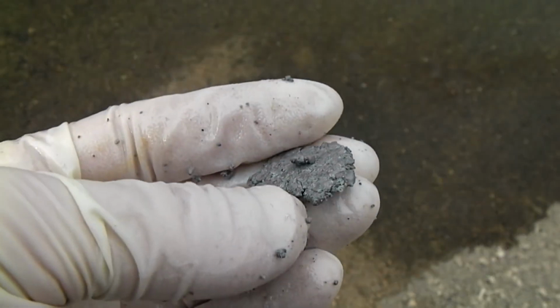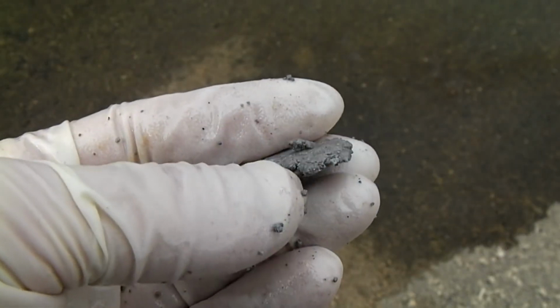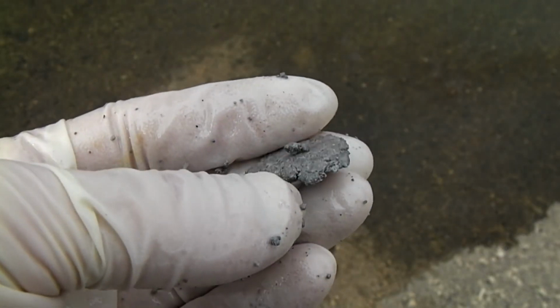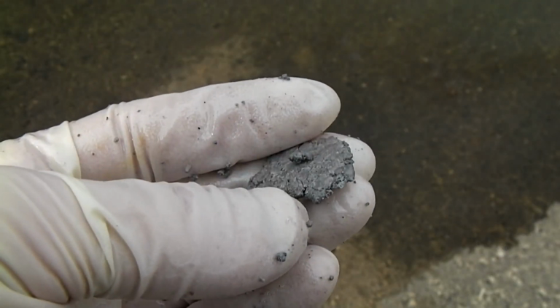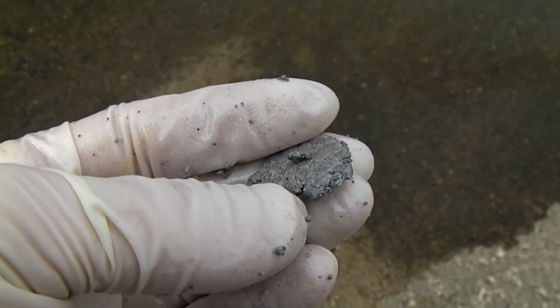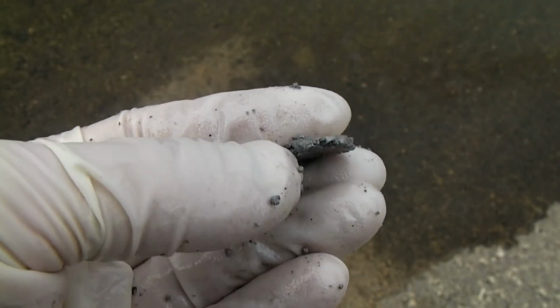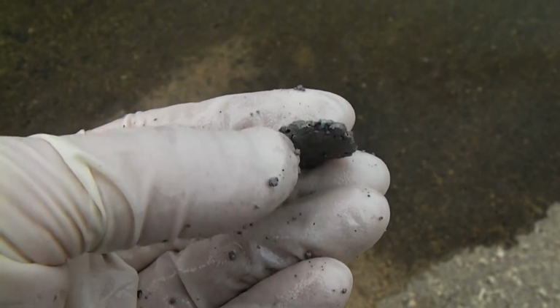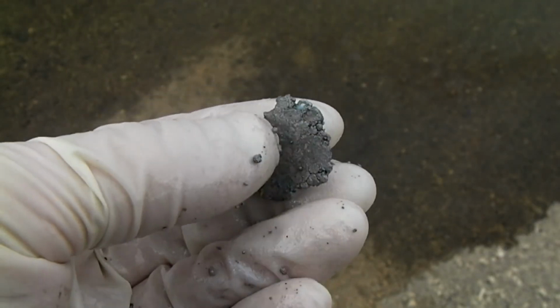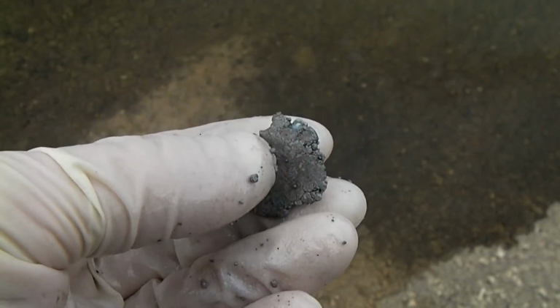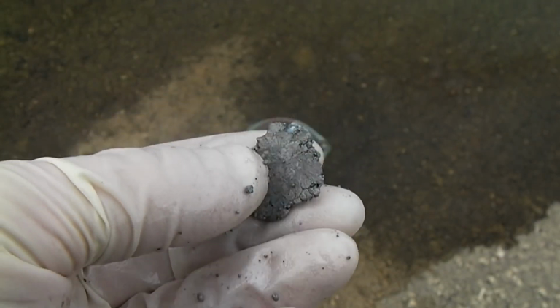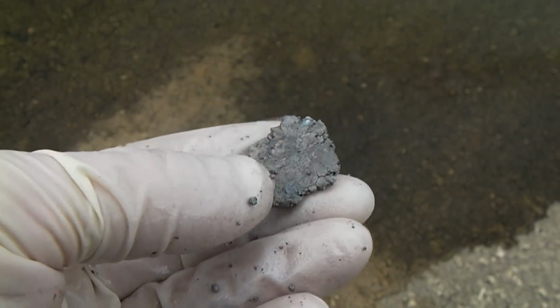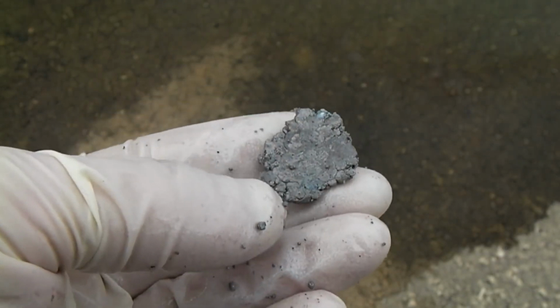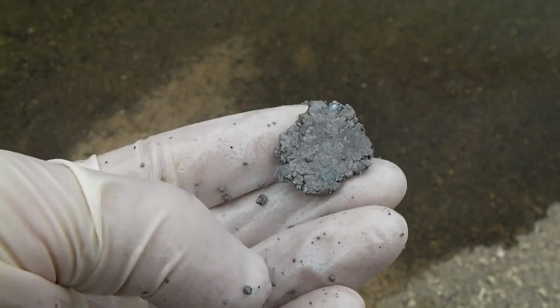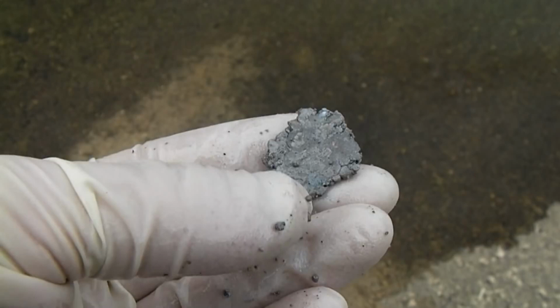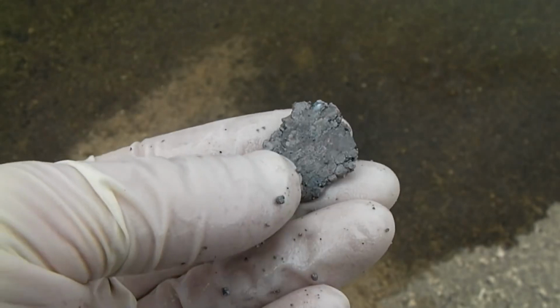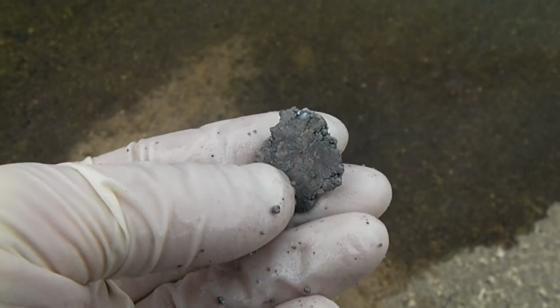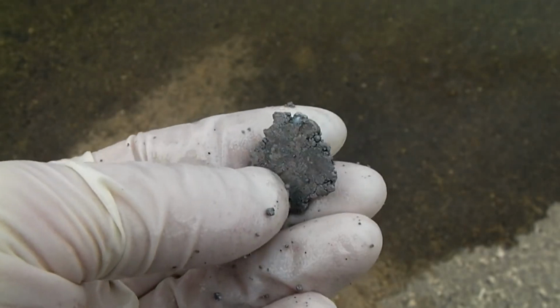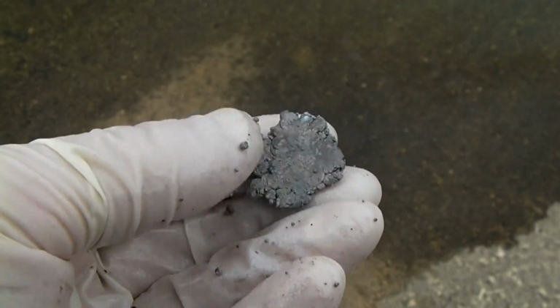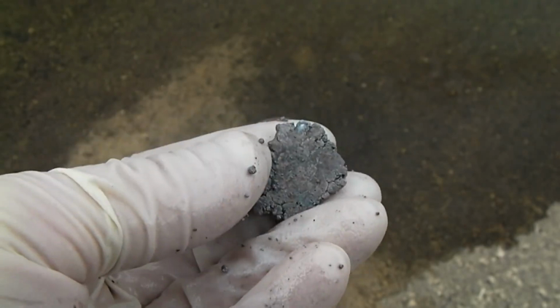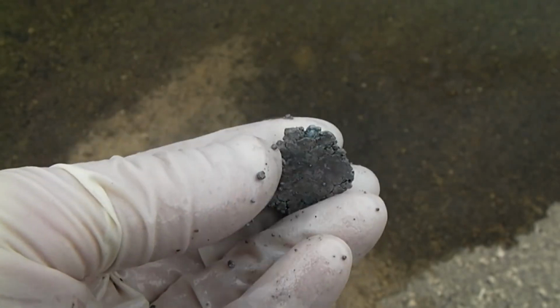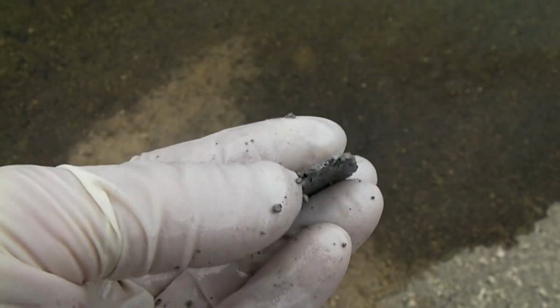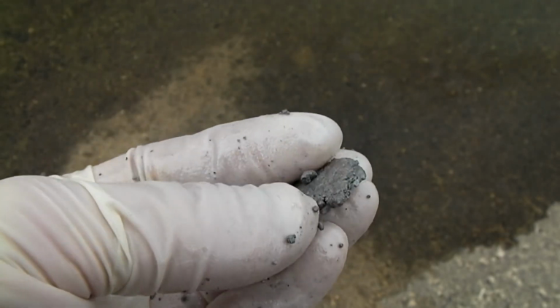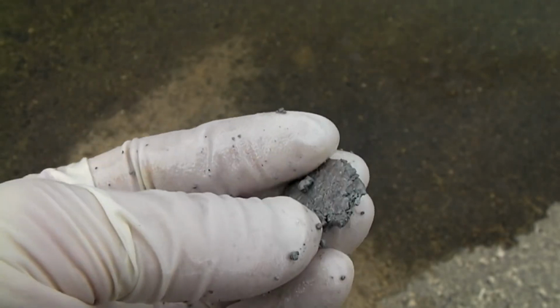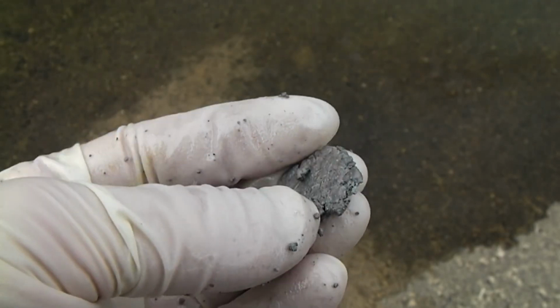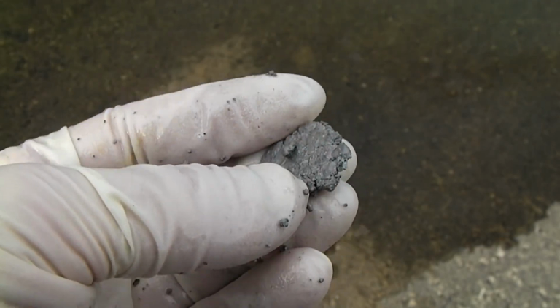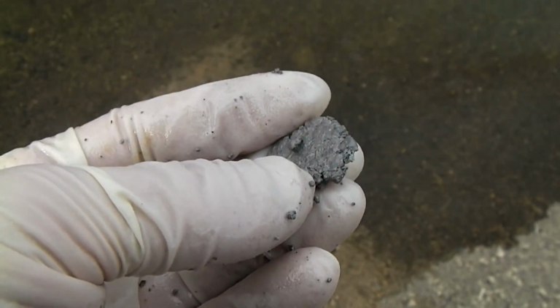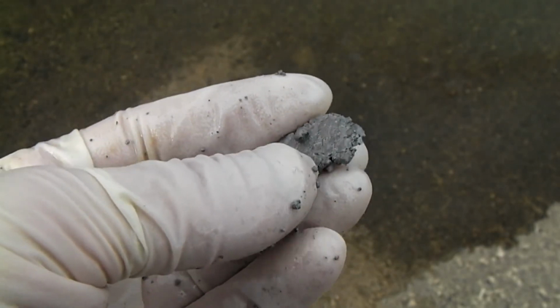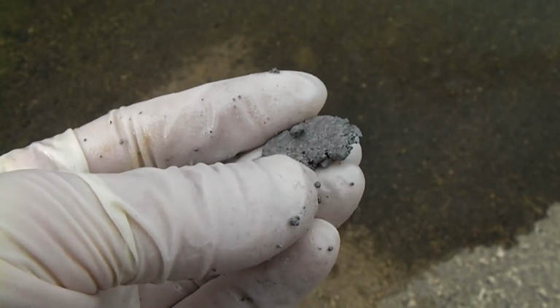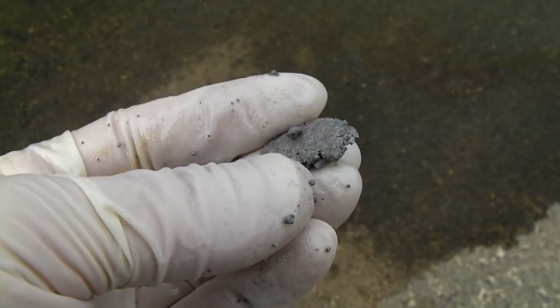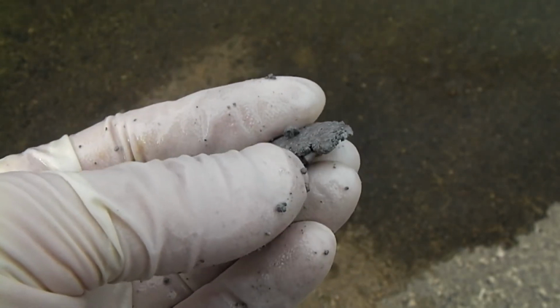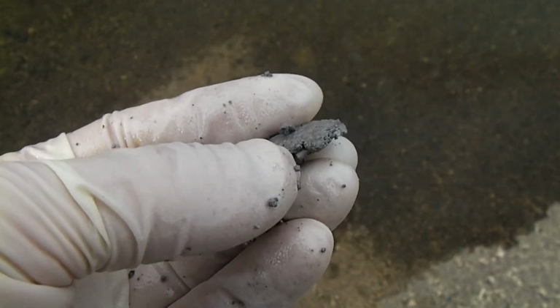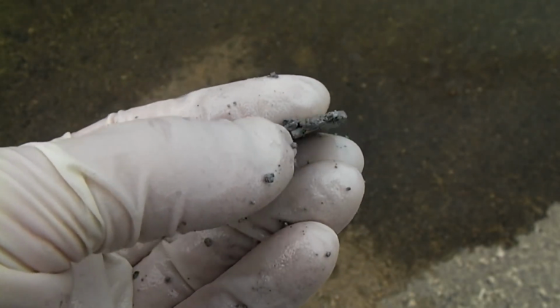Sodium metal is extremely soft at room temperature, so it's easy to take many of the small pieces you have and press them into one piece.